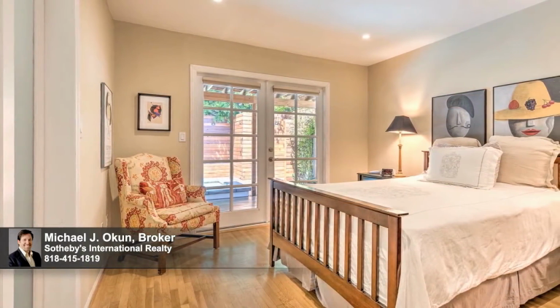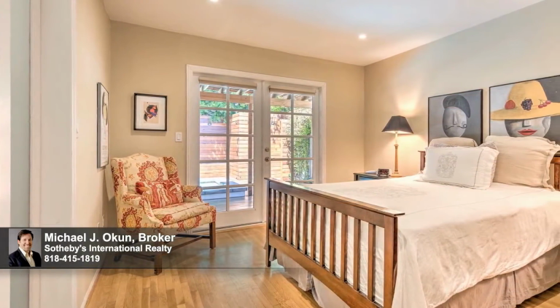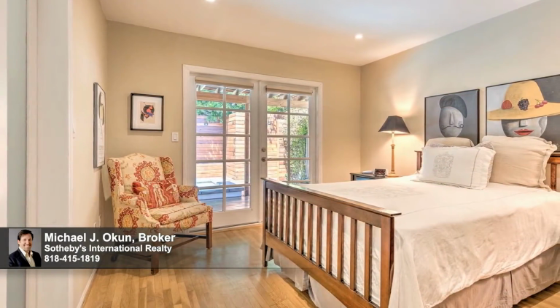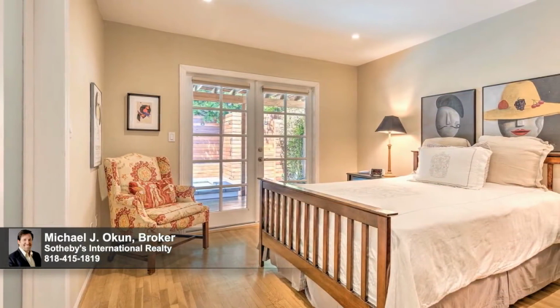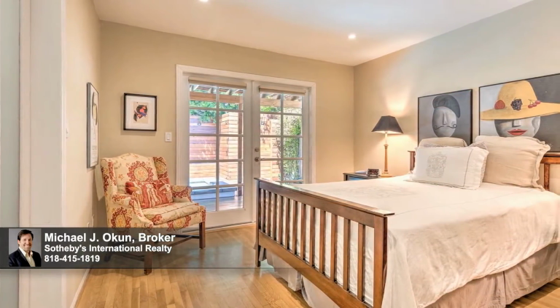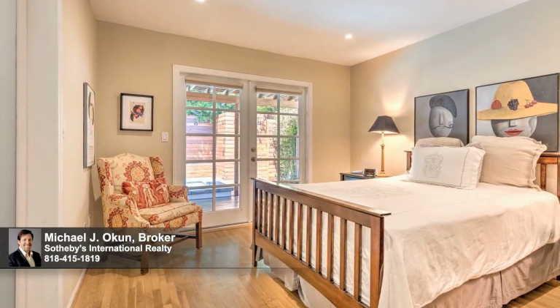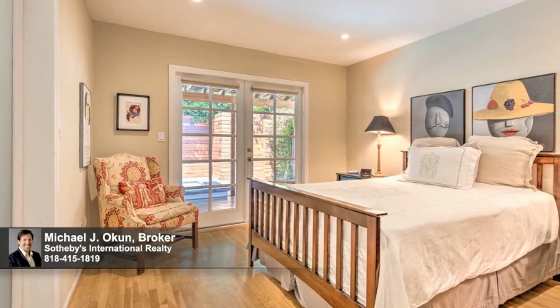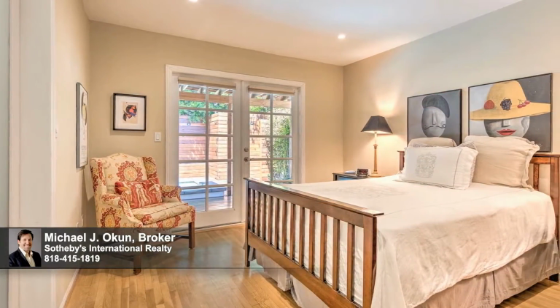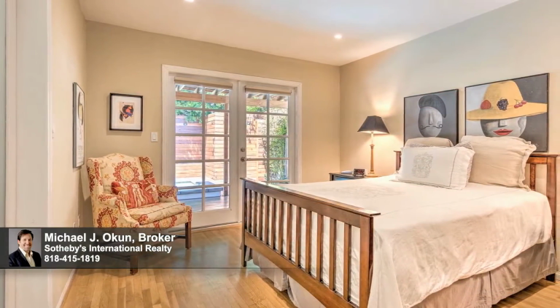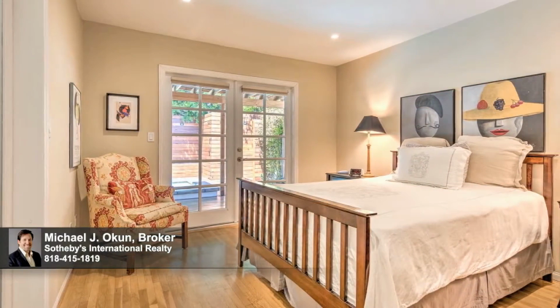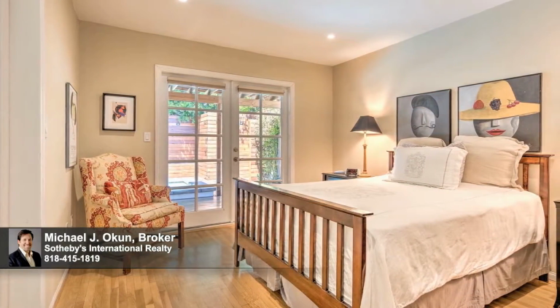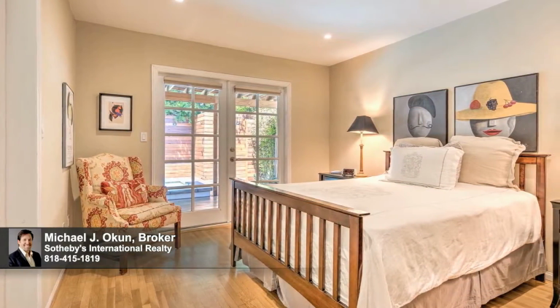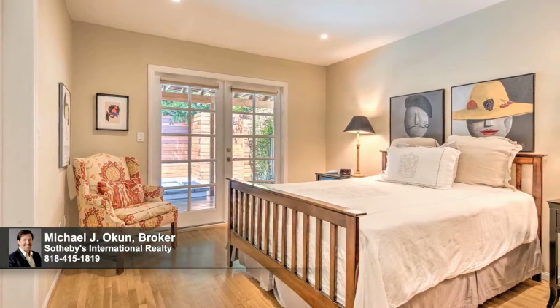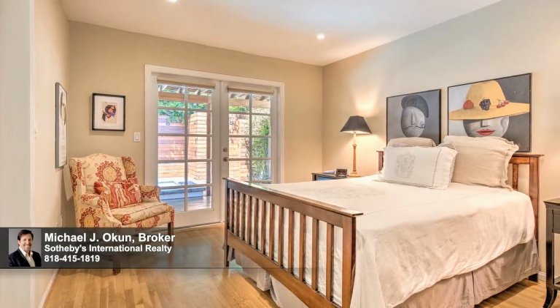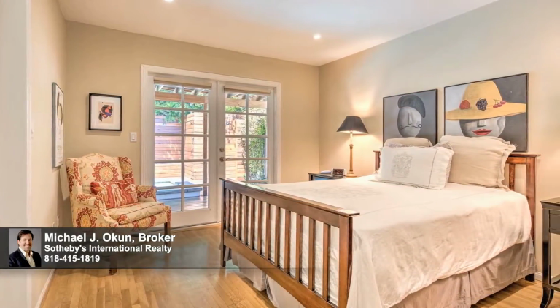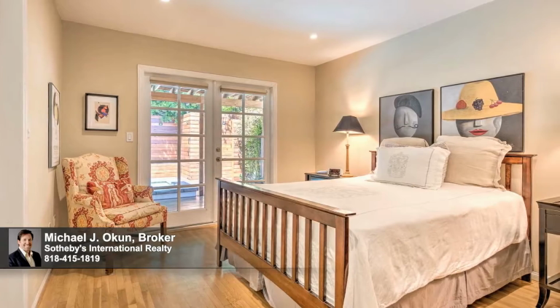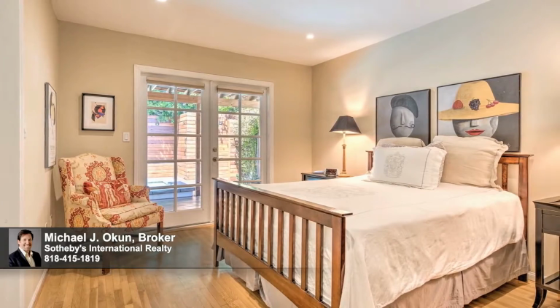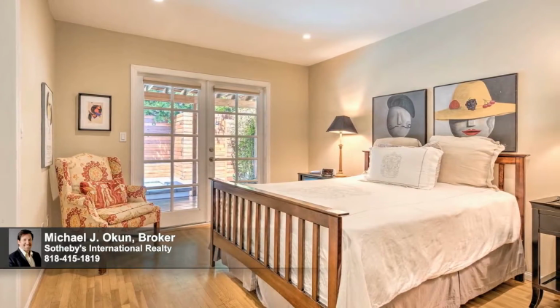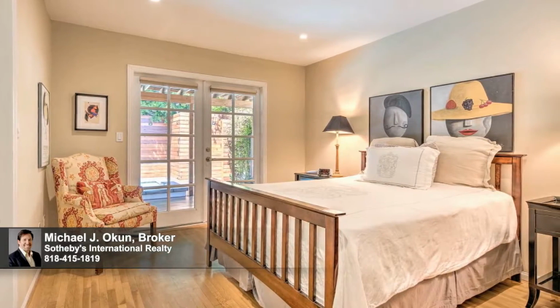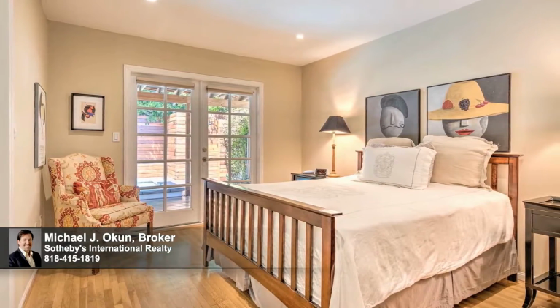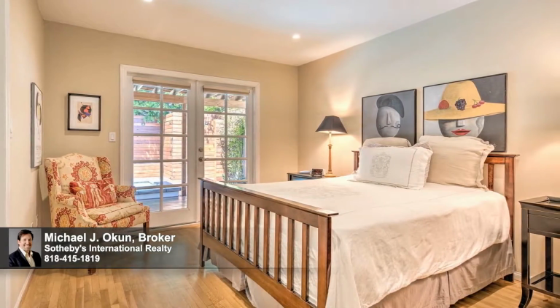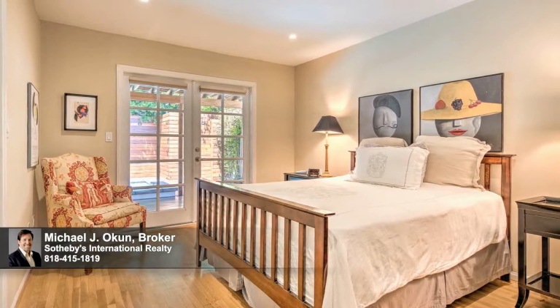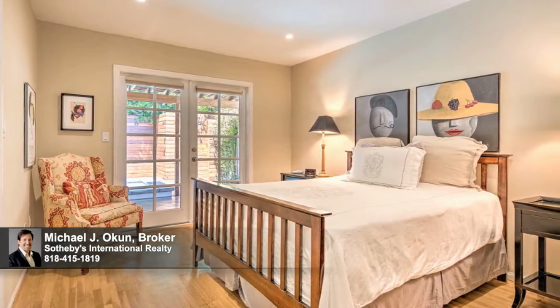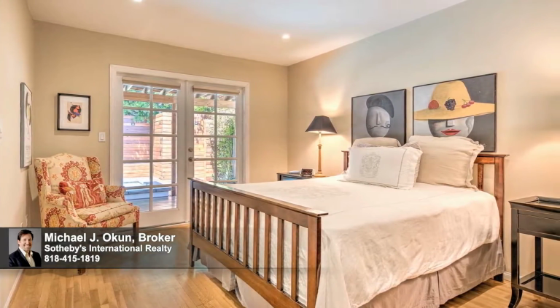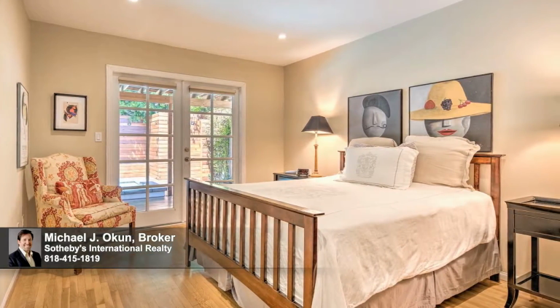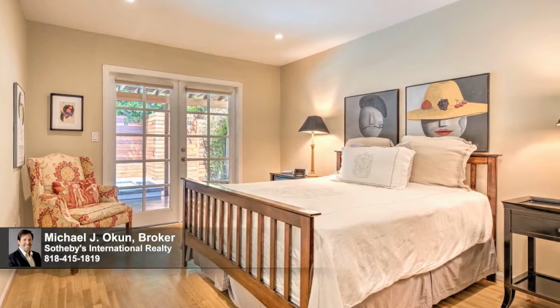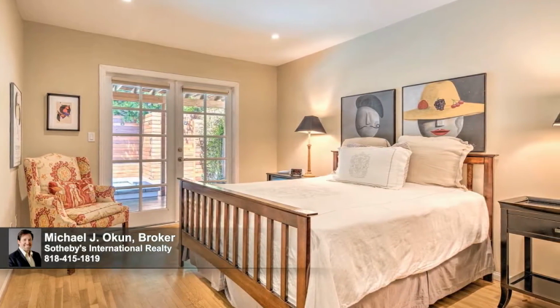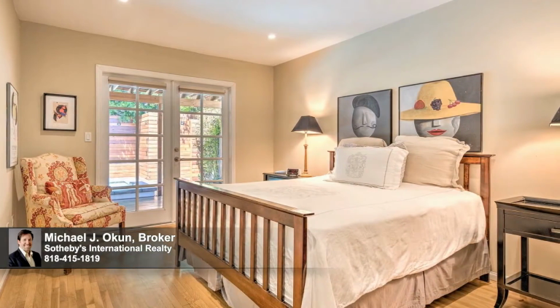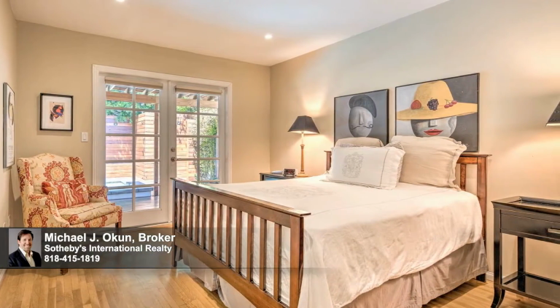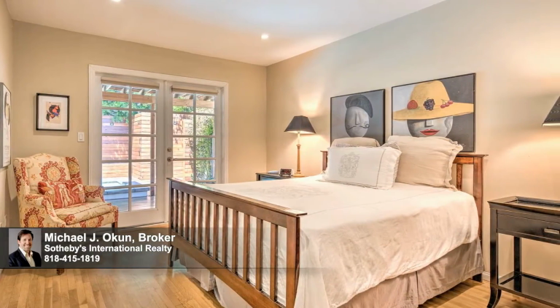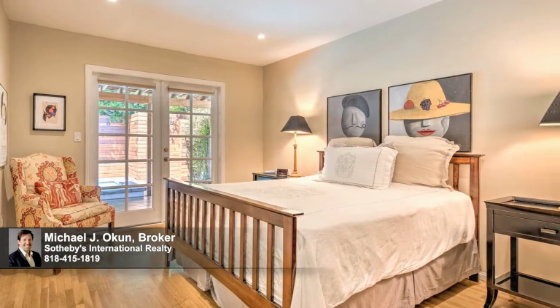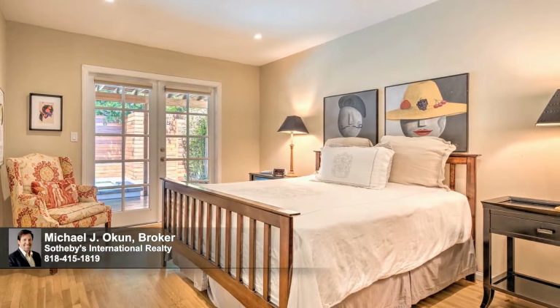Amenities include an outdoor pool shower, eco-friendly turf, a California basement, and a direct-access two-car garage with extra storage.